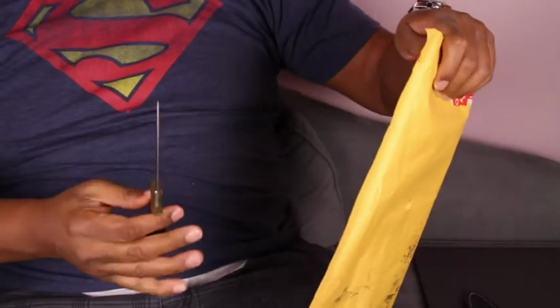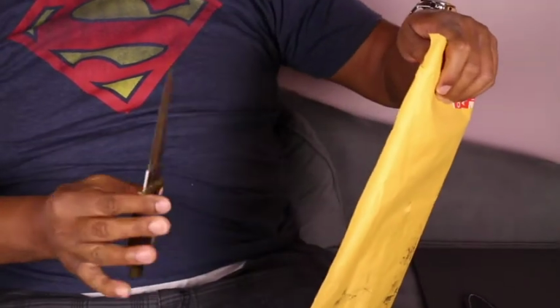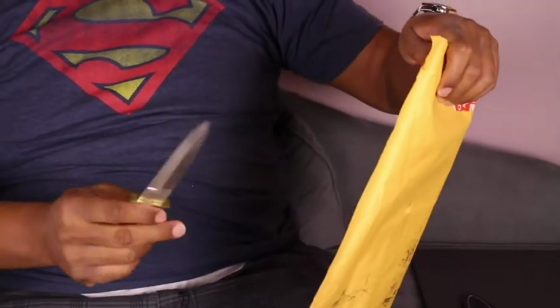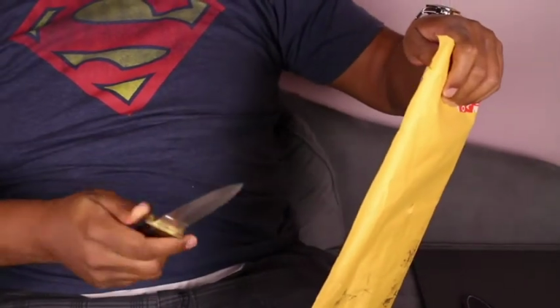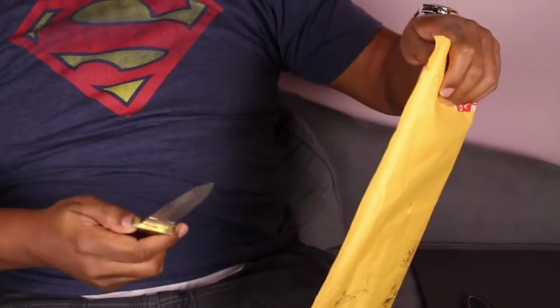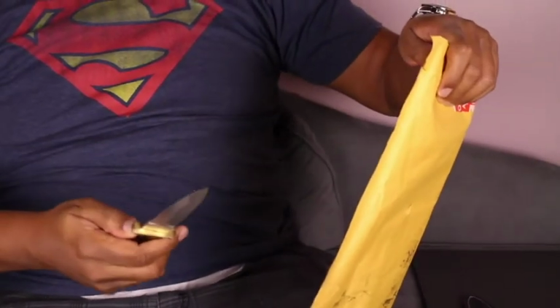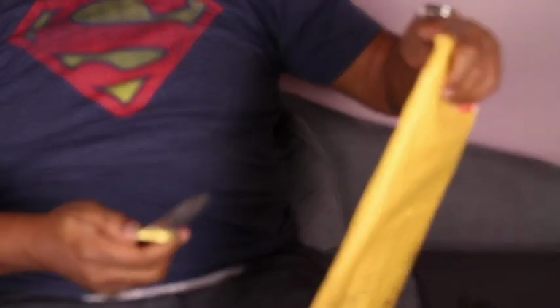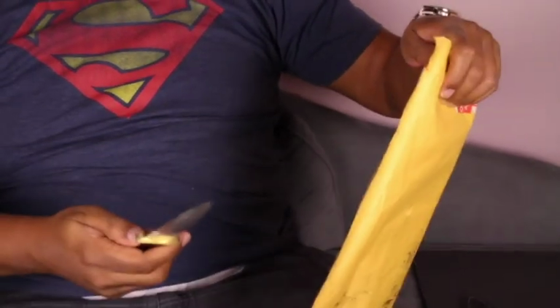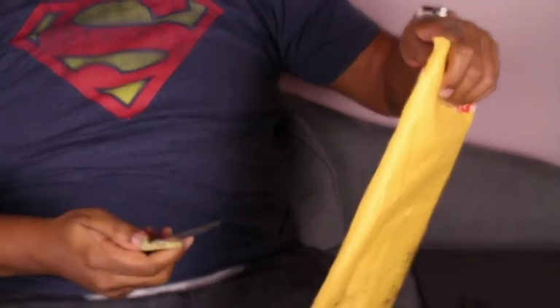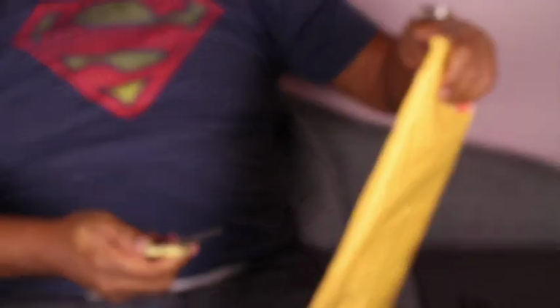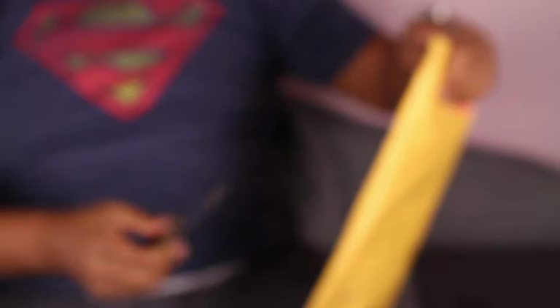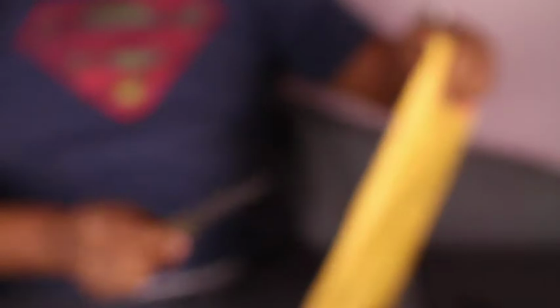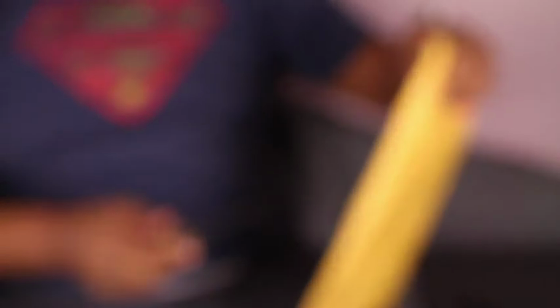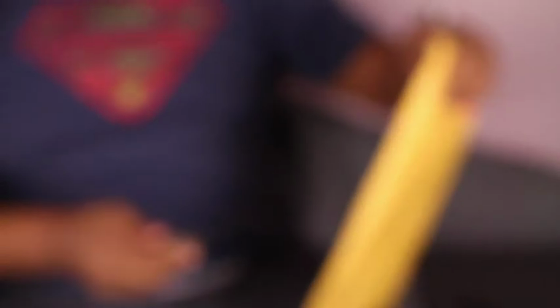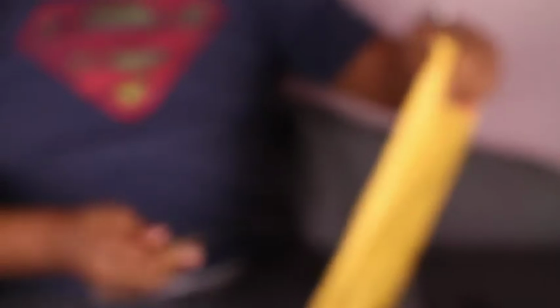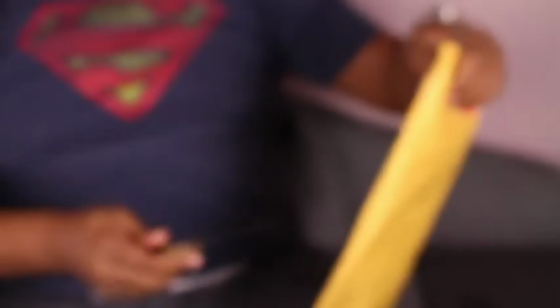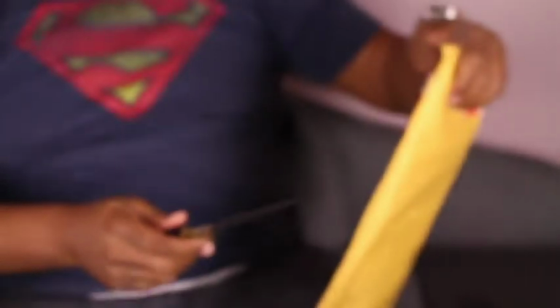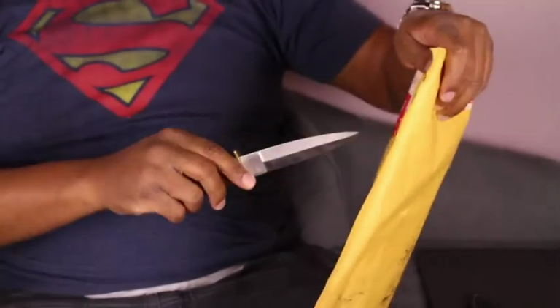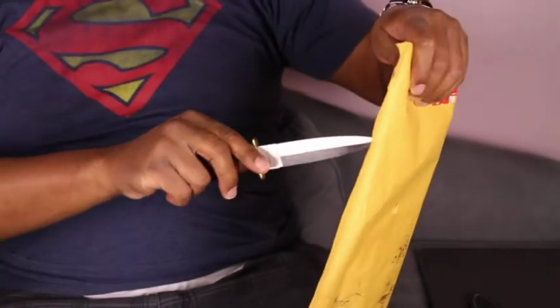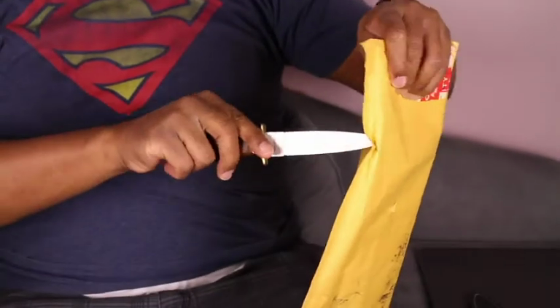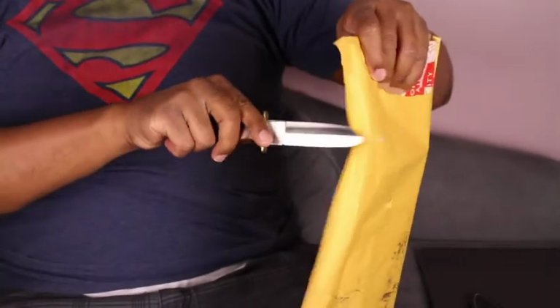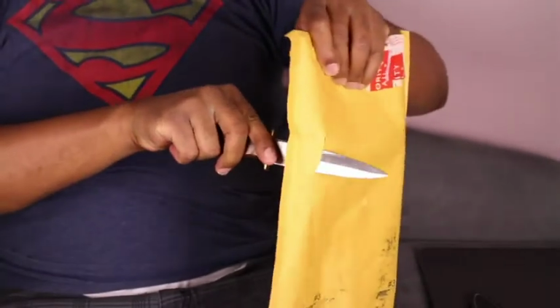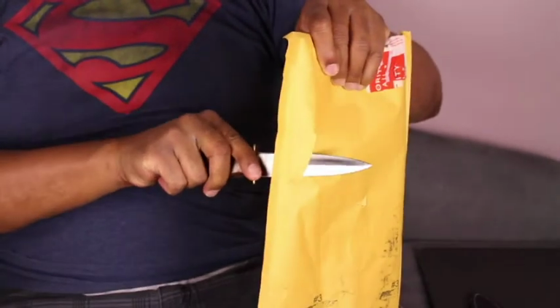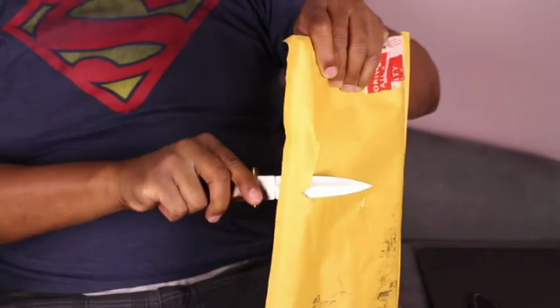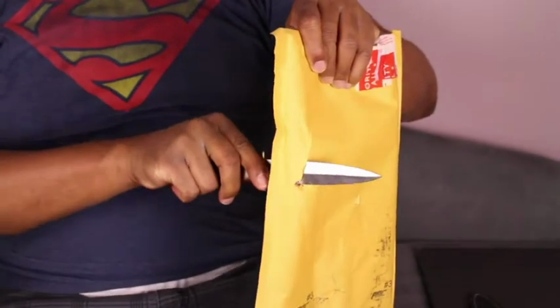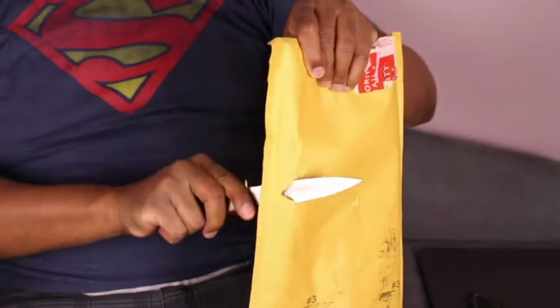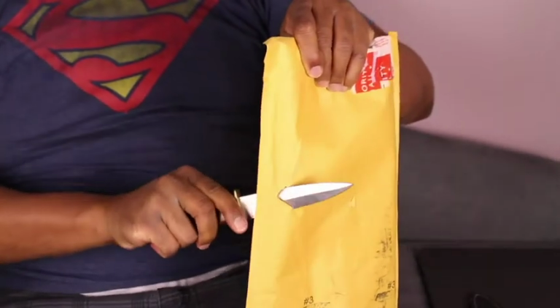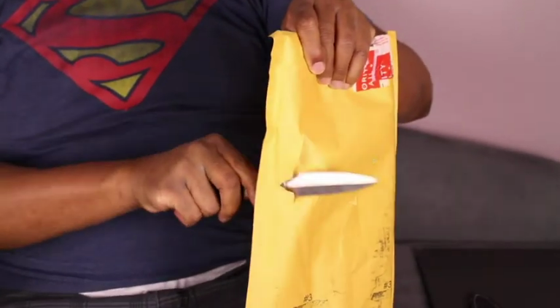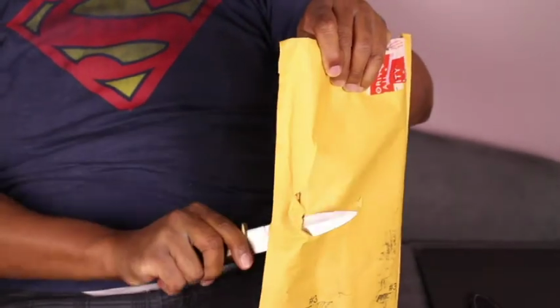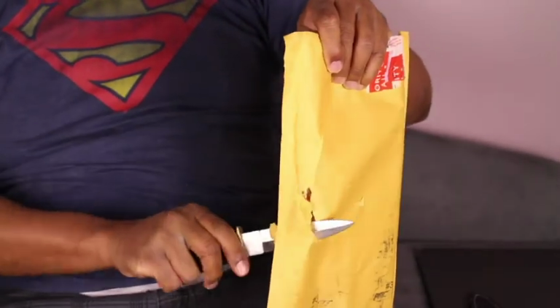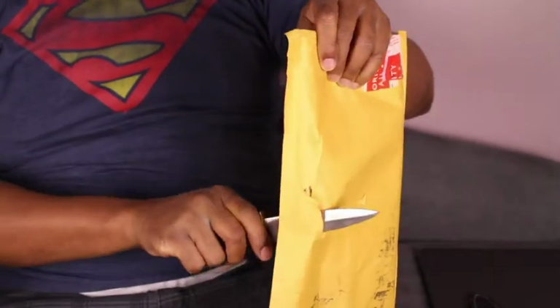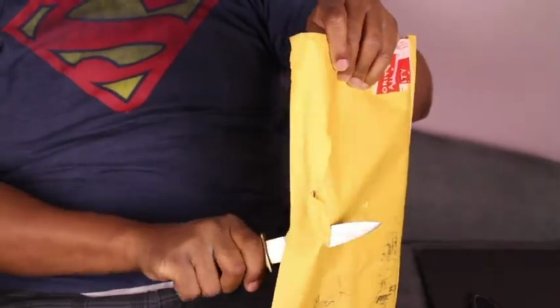This is my little trusty blade here, my little diamond back. Gotta be careful.